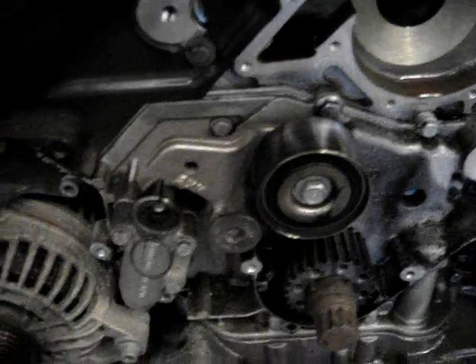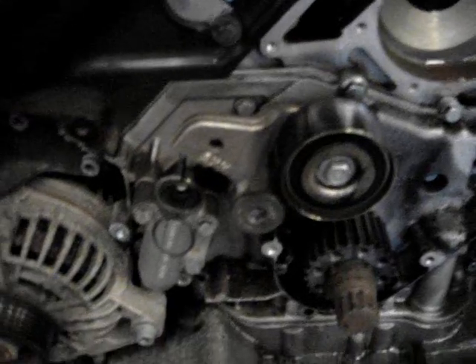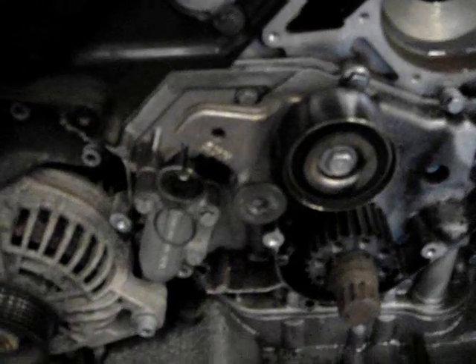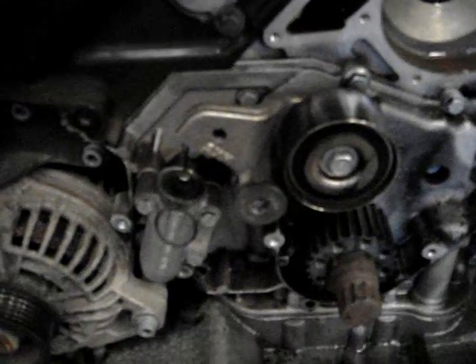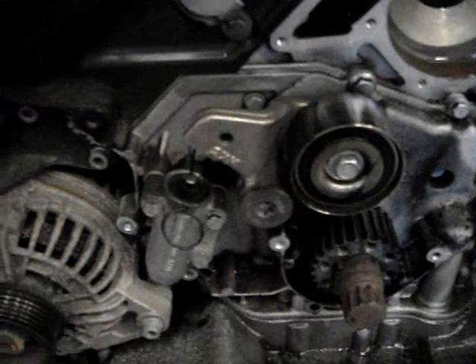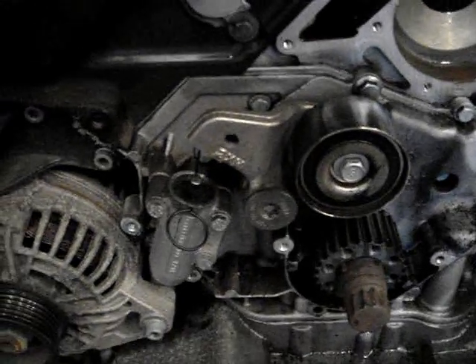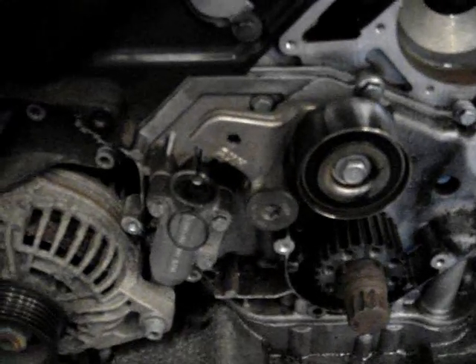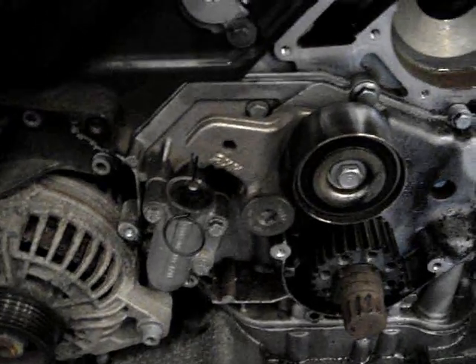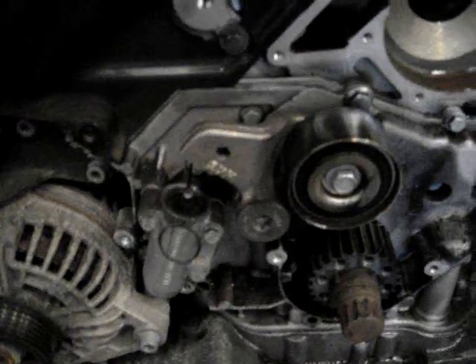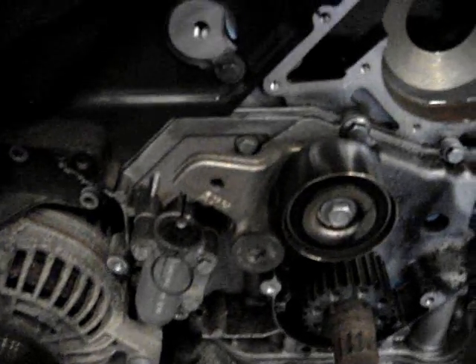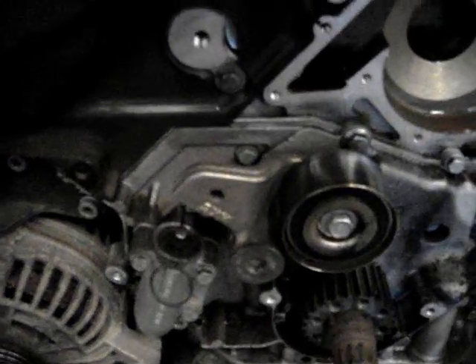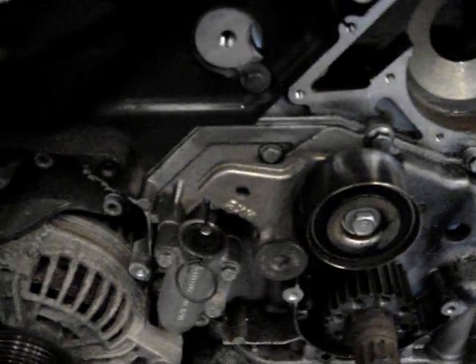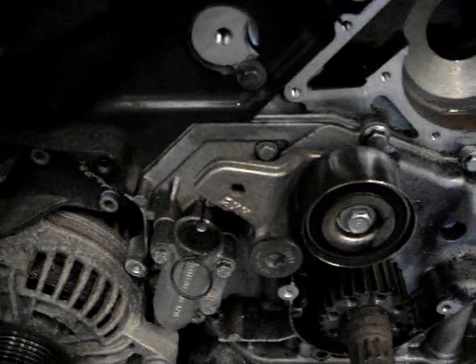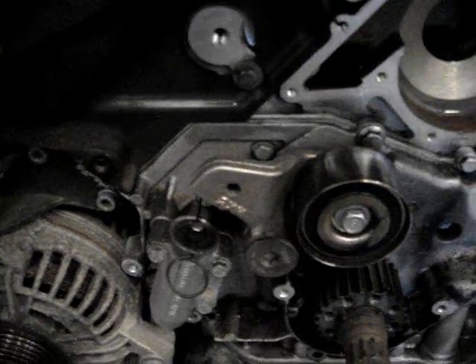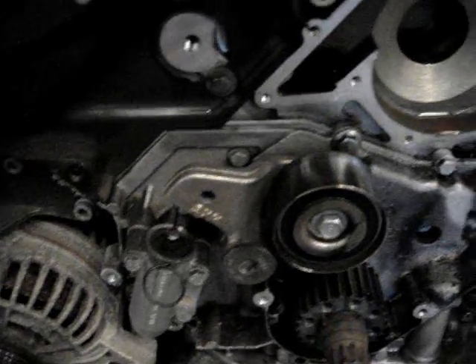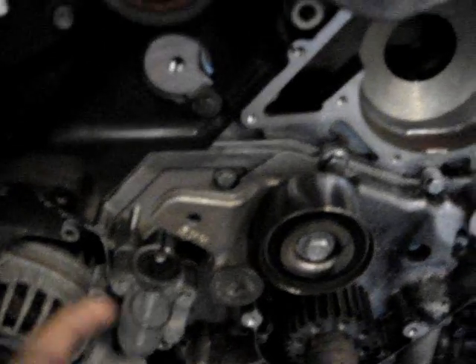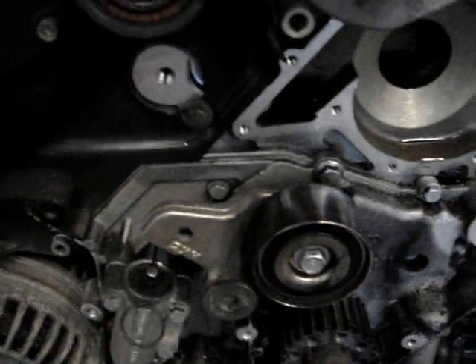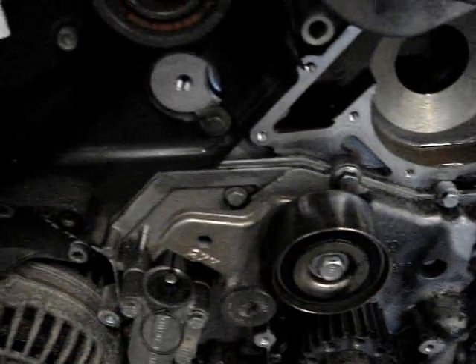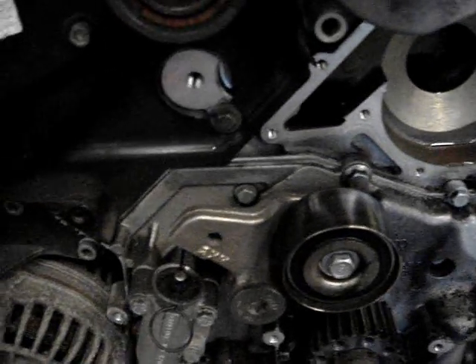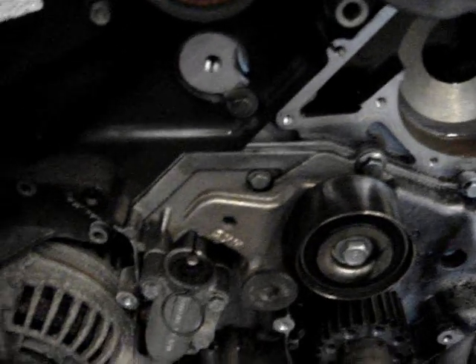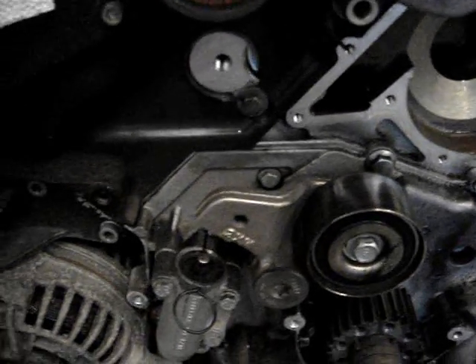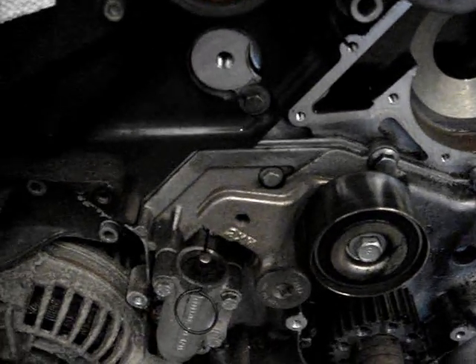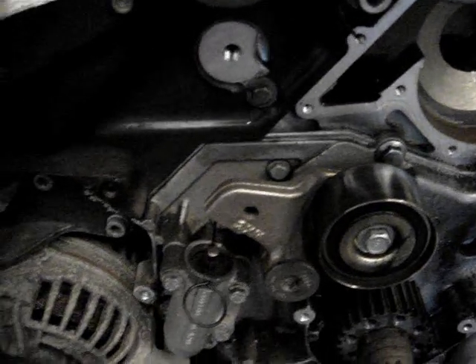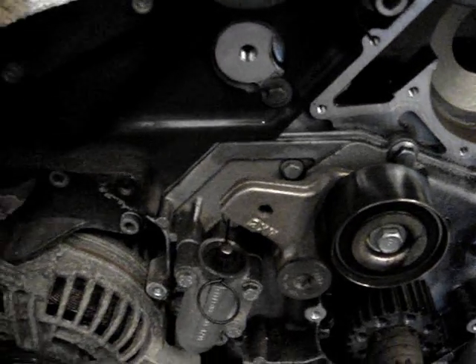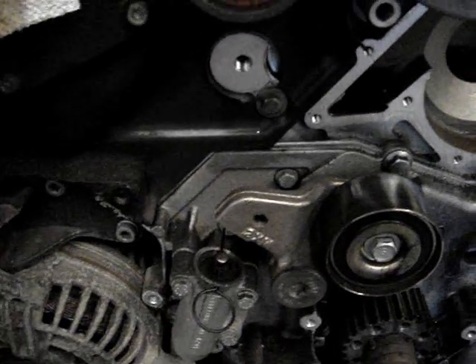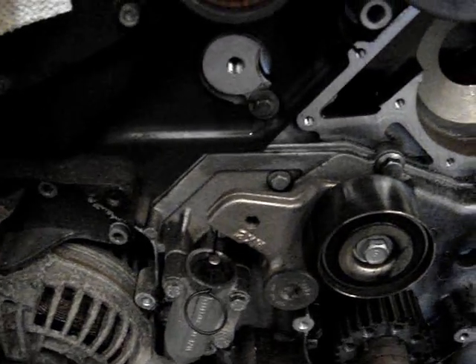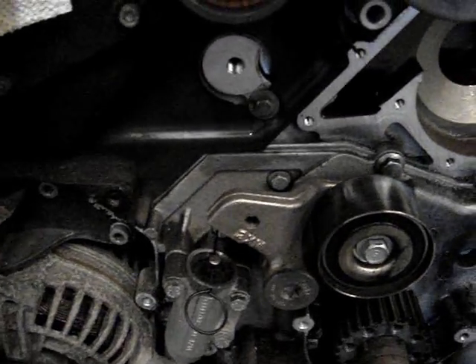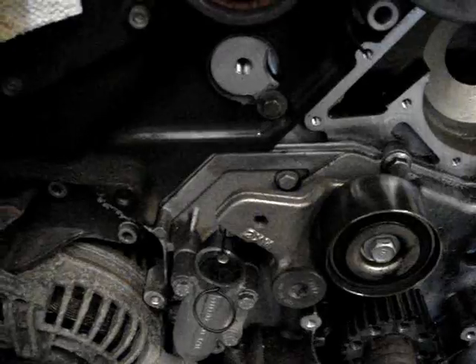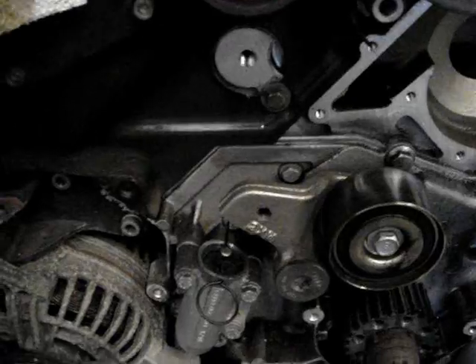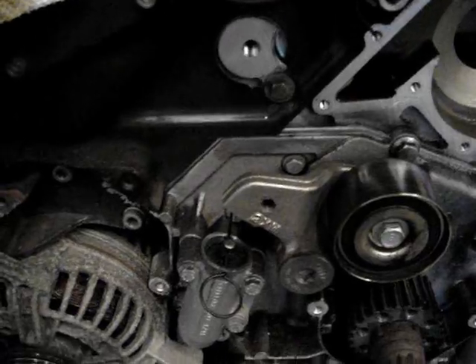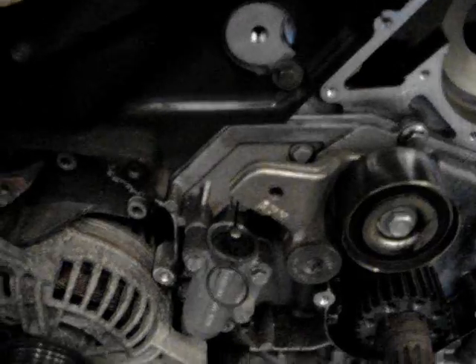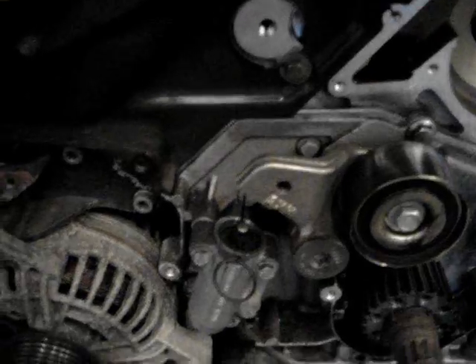Don't crank it all the way down because you got to wait for it to bleed back whenever it bleeds back.